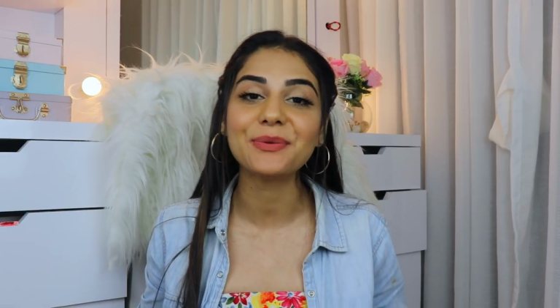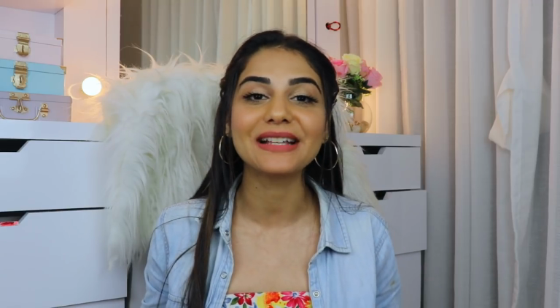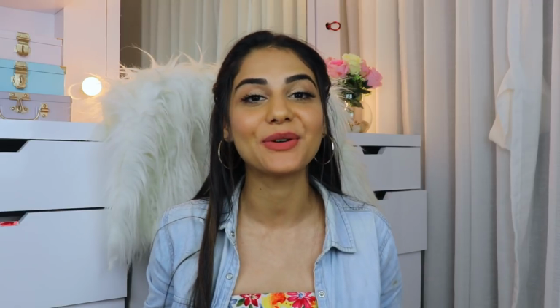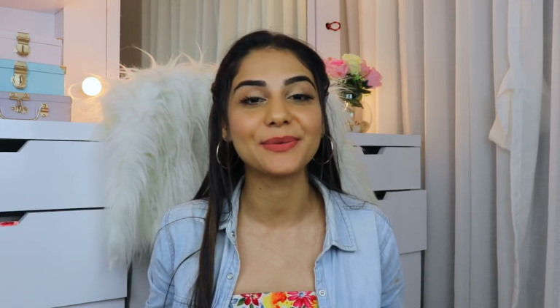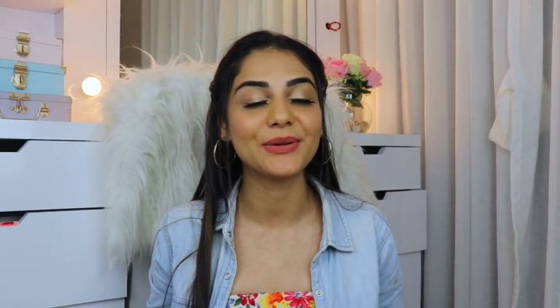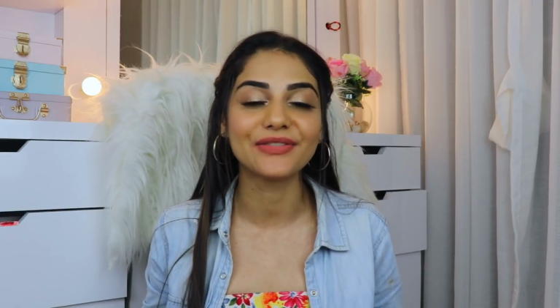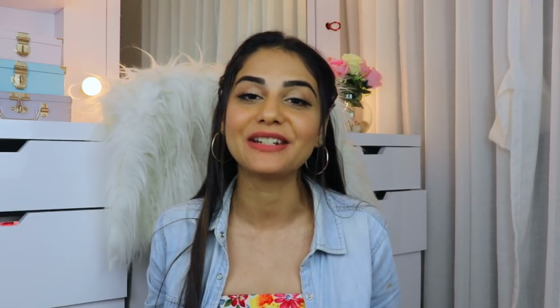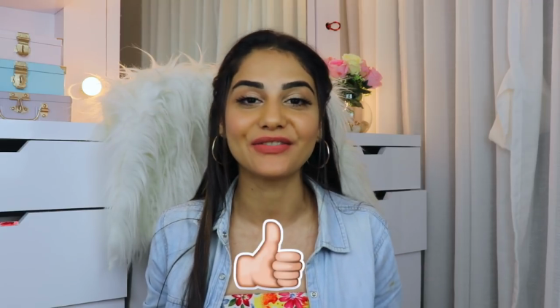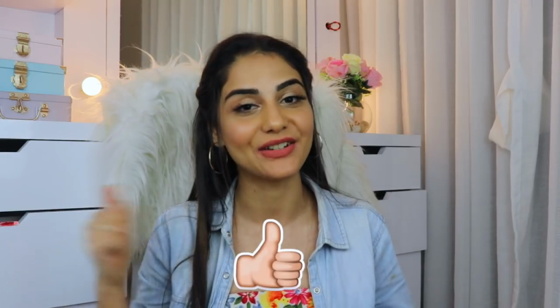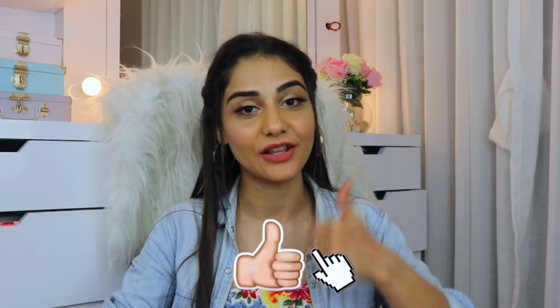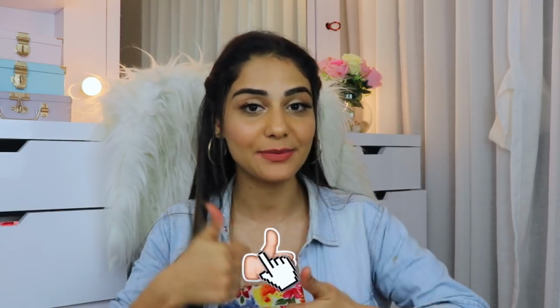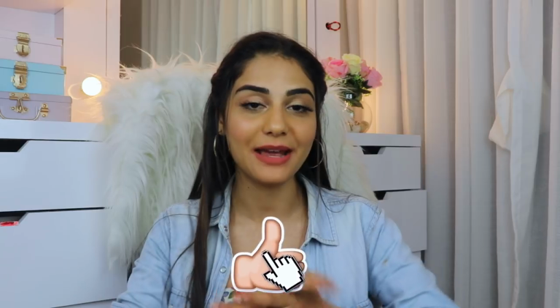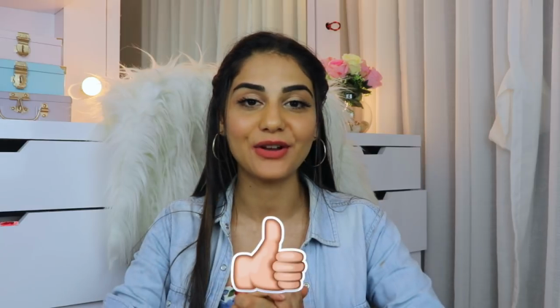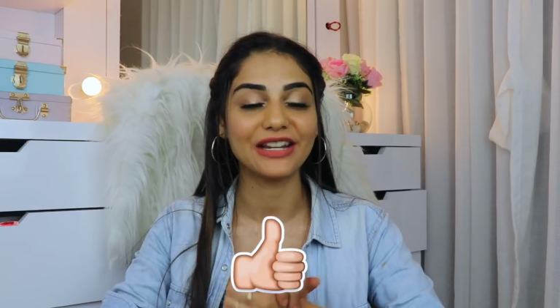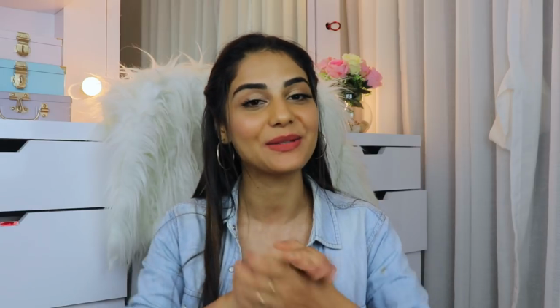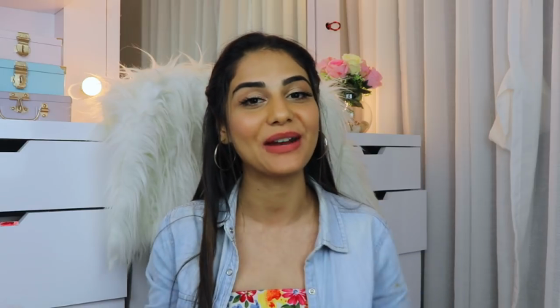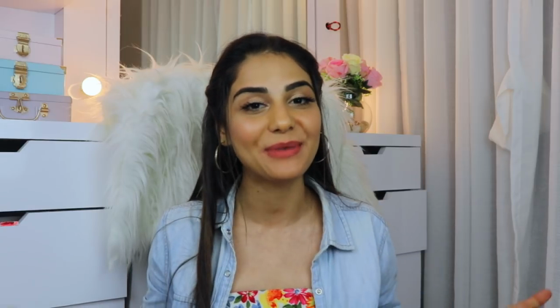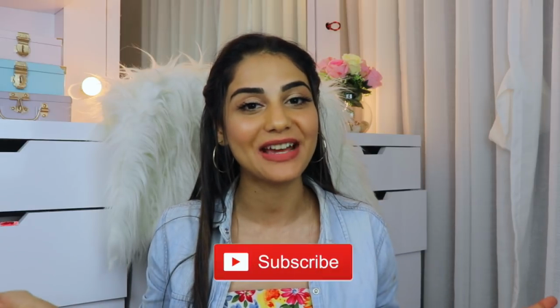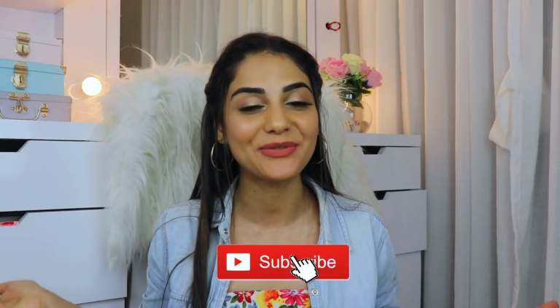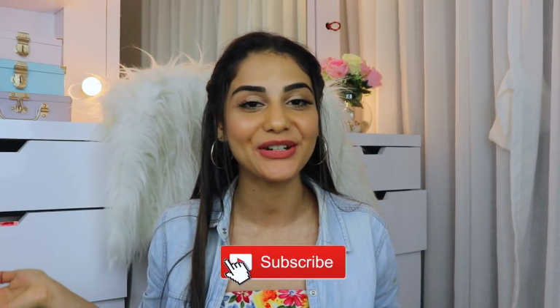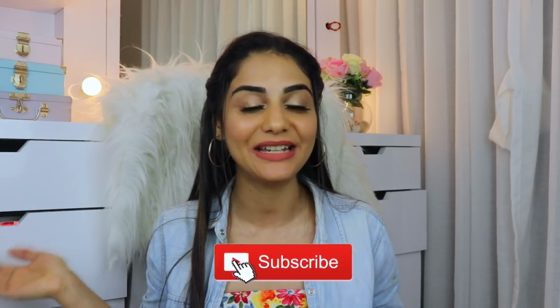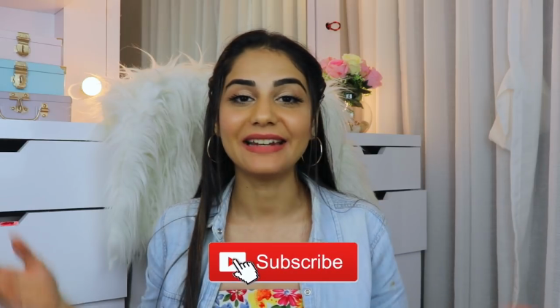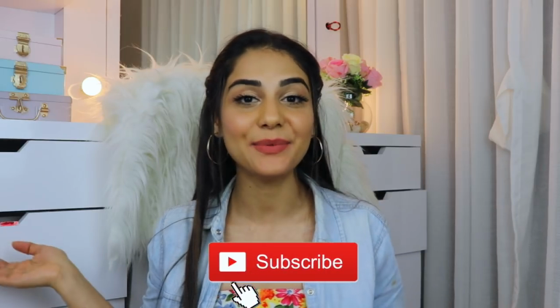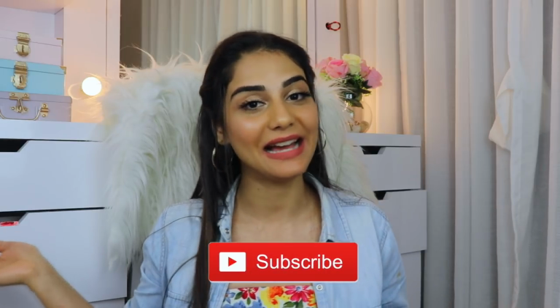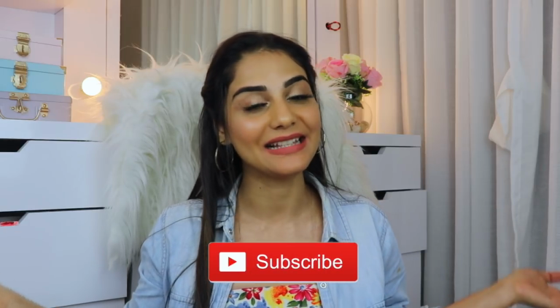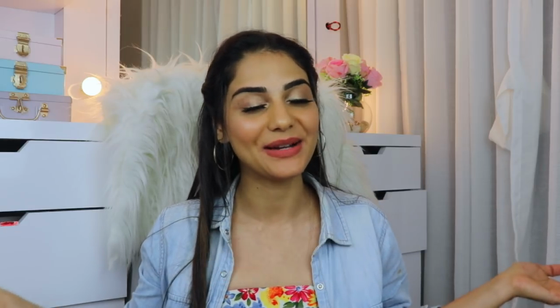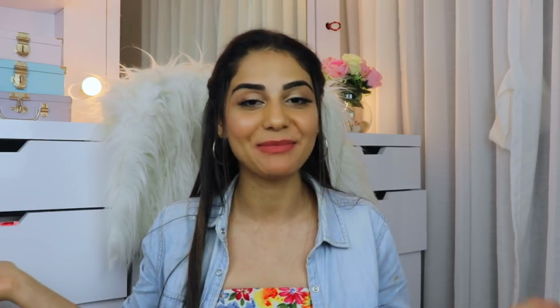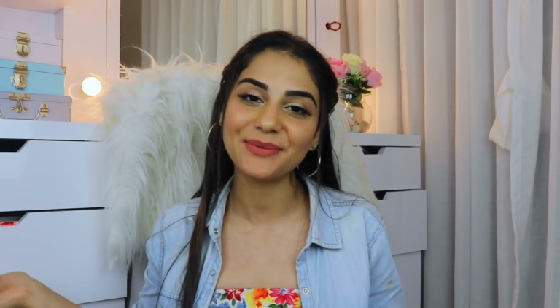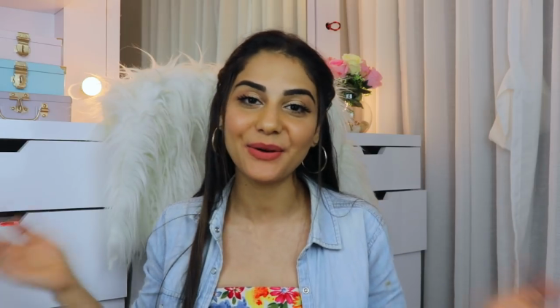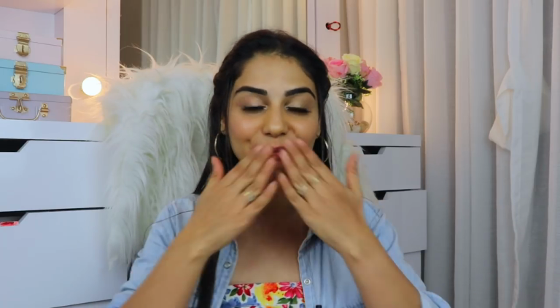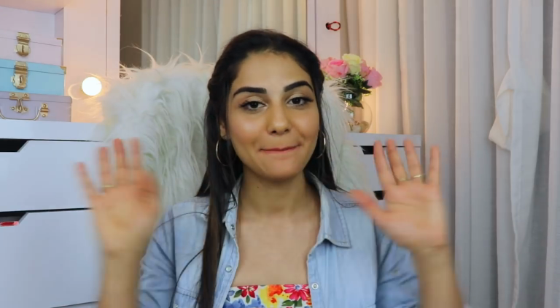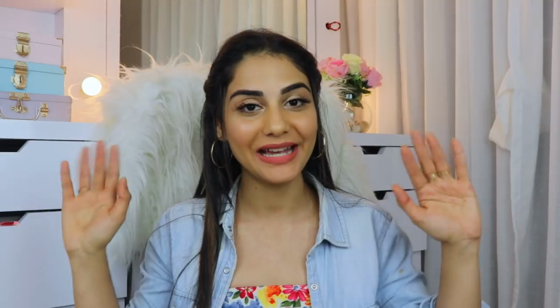I hope you guys enjoyed this video. If you did, do not forget to give it a thumbs up, and do not forget to subscribe to my channel before you leave. I'll see you guys in my next video — bye!